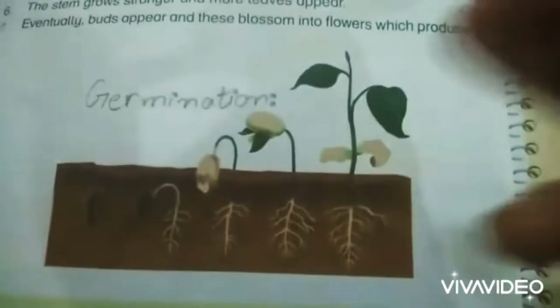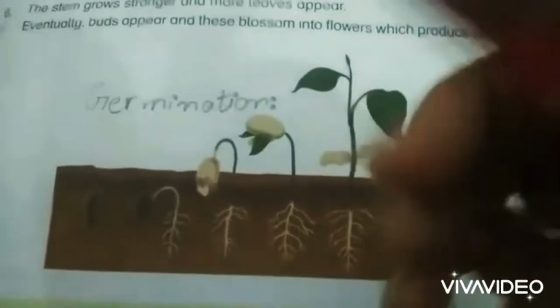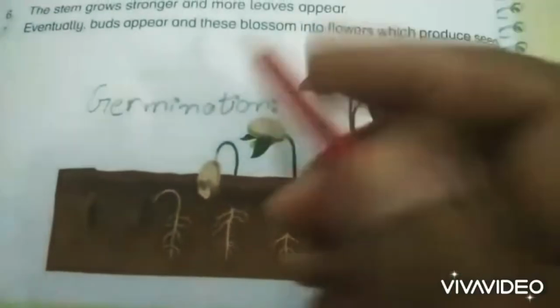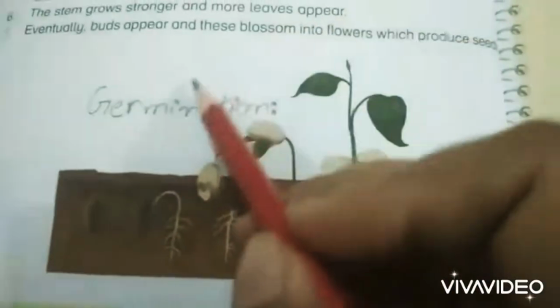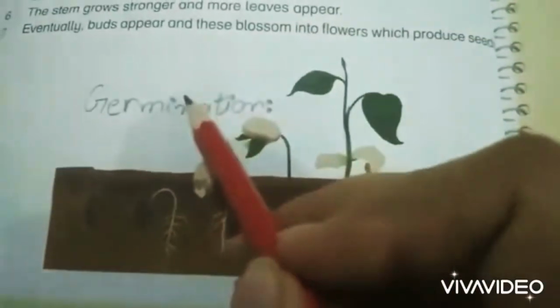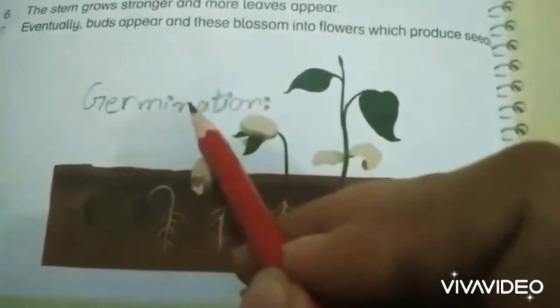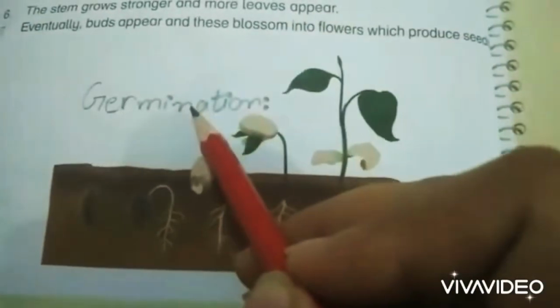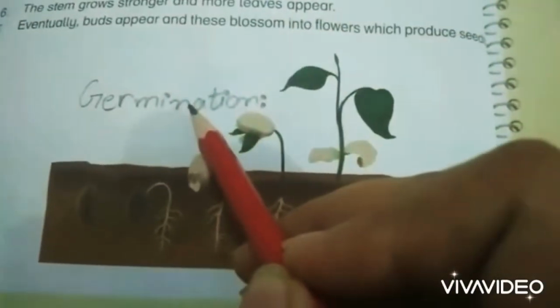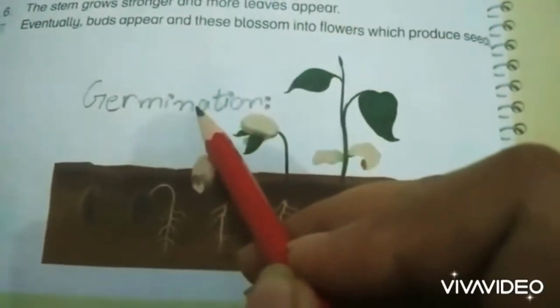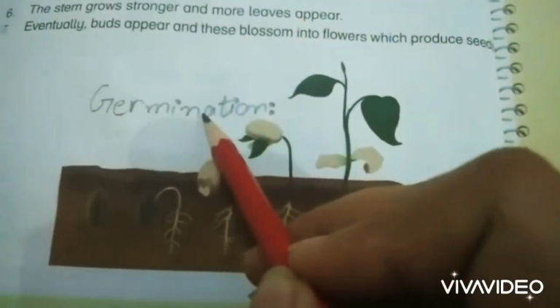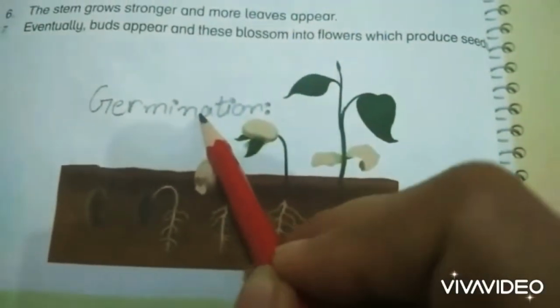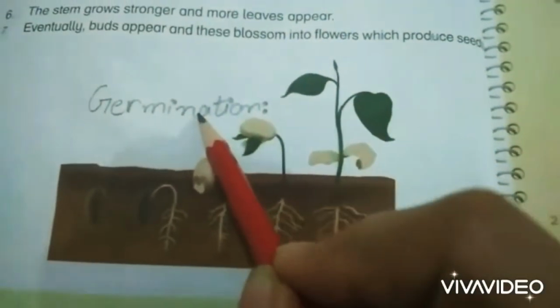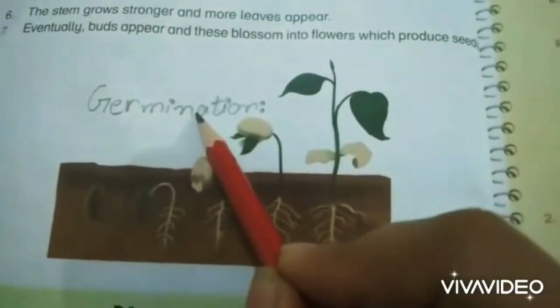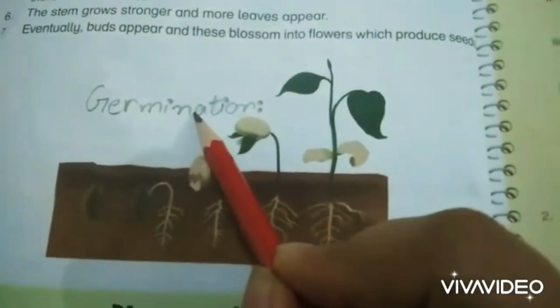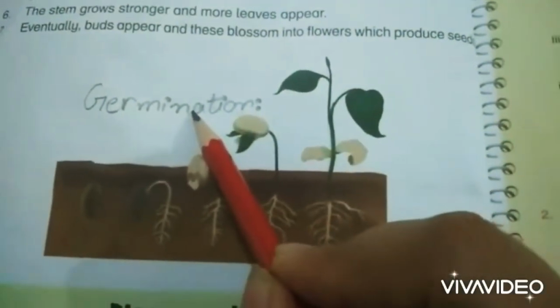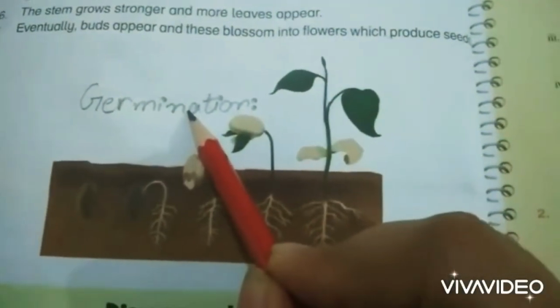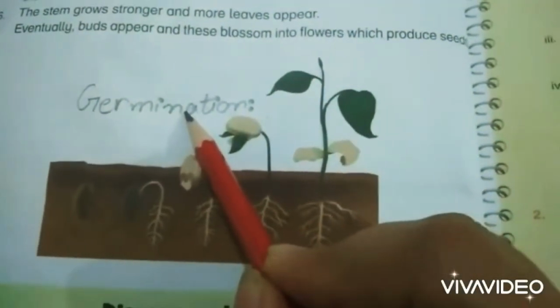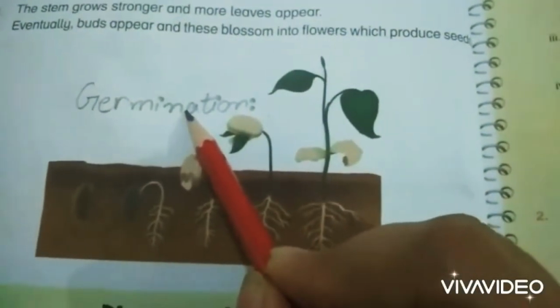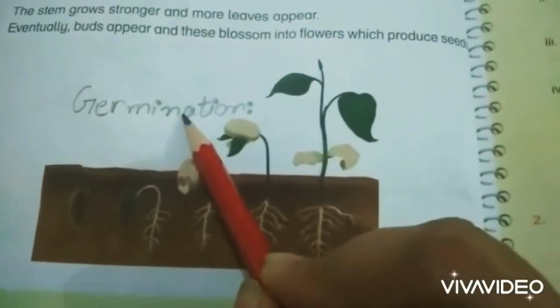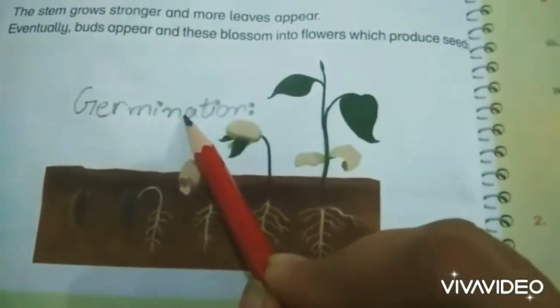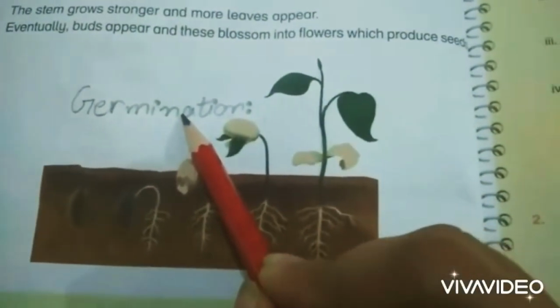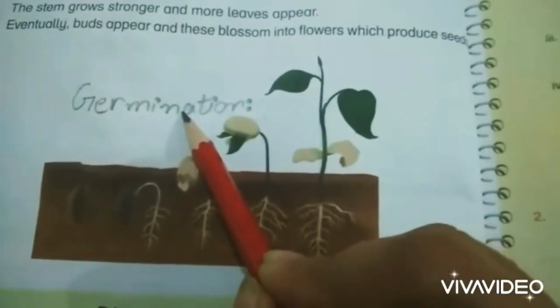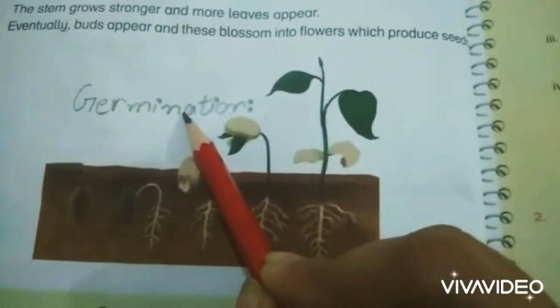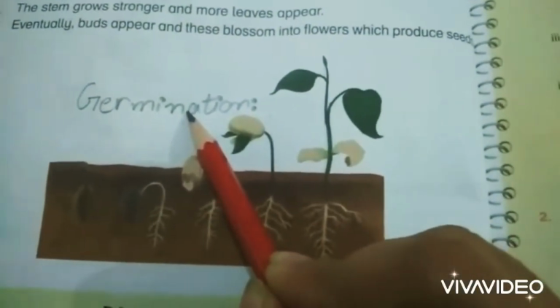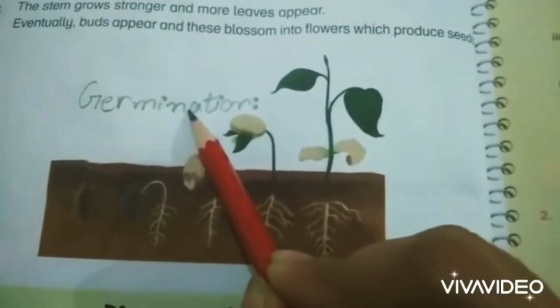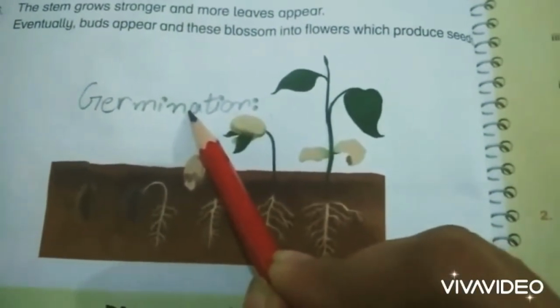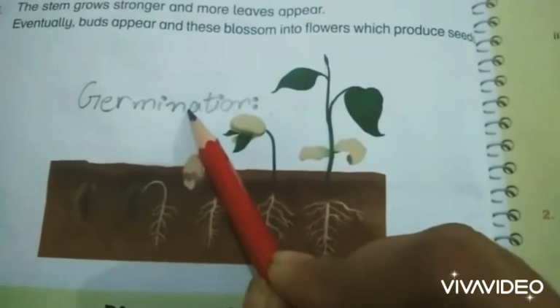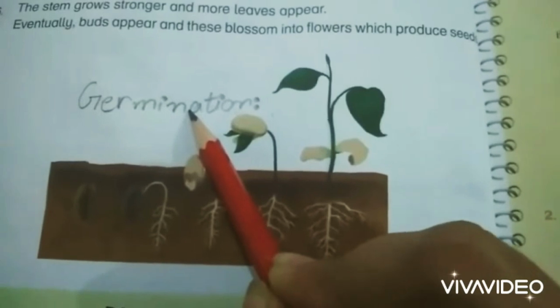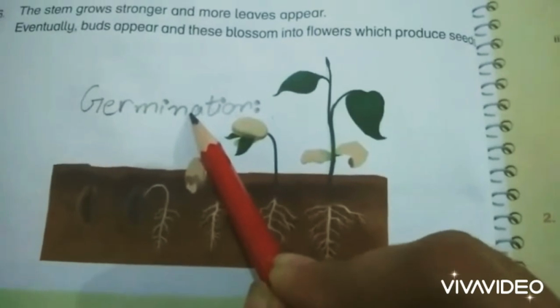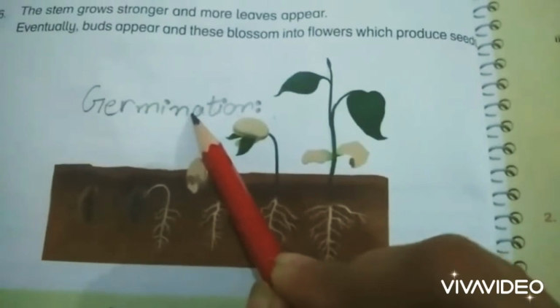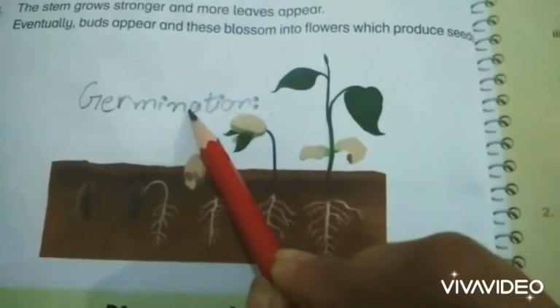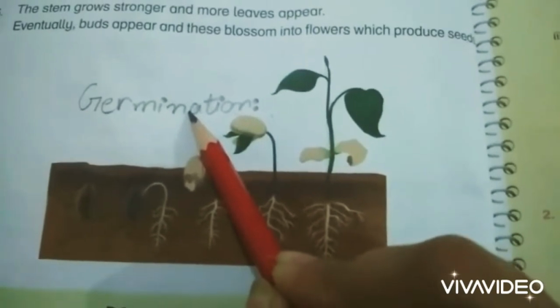Assalamu alaikum students, today we will discuss the last topic of this chapter, that is germination.